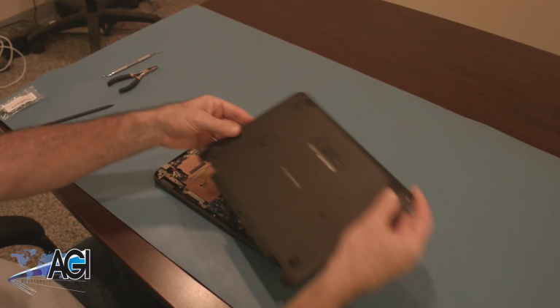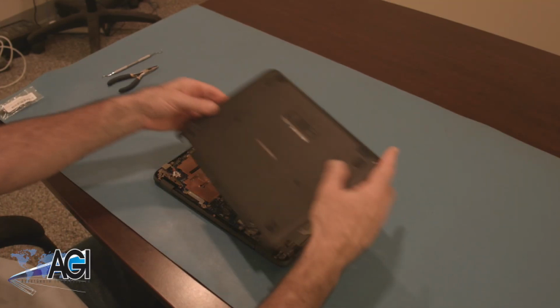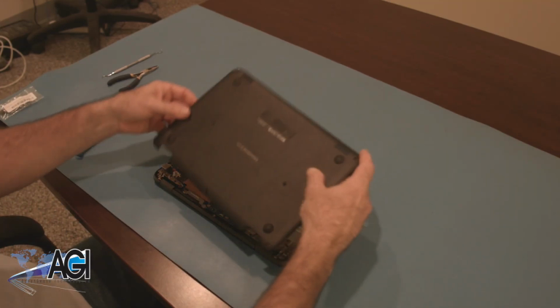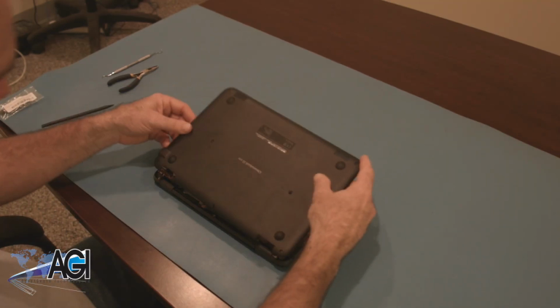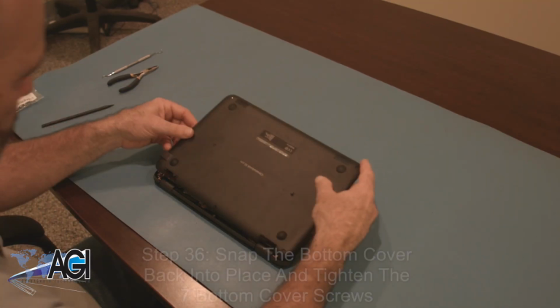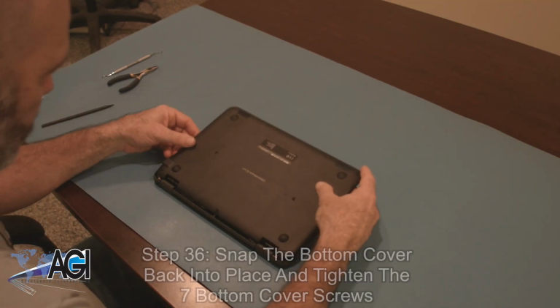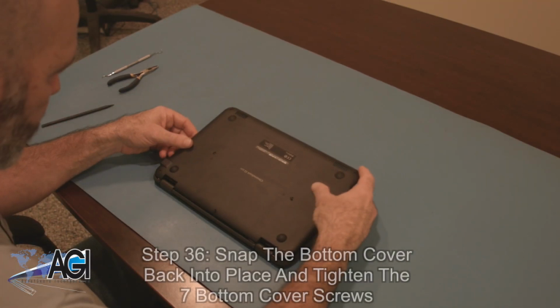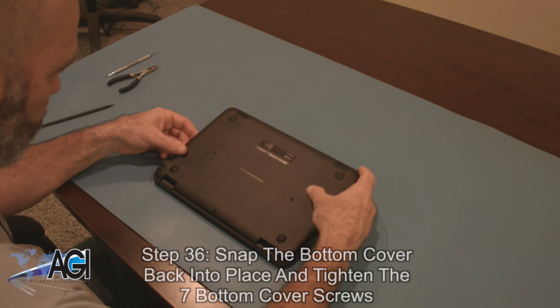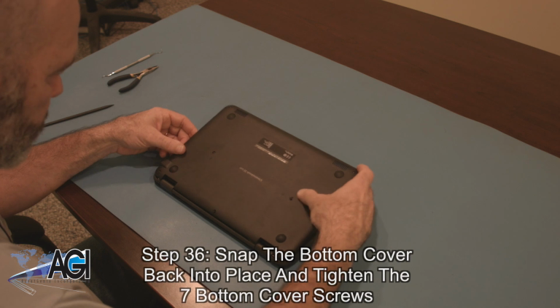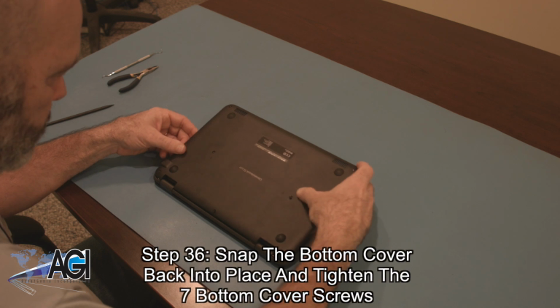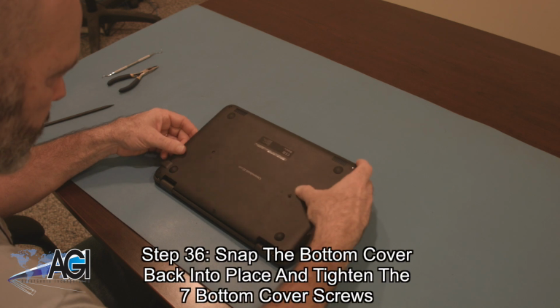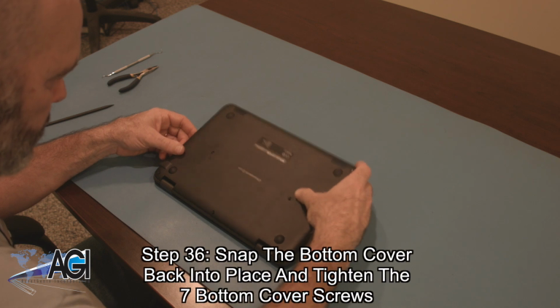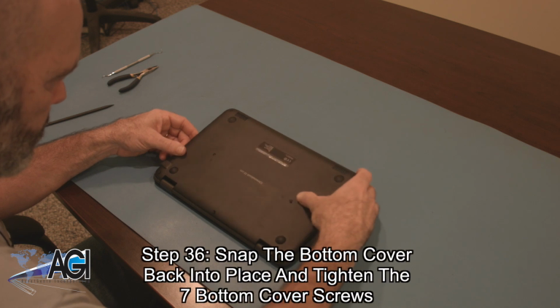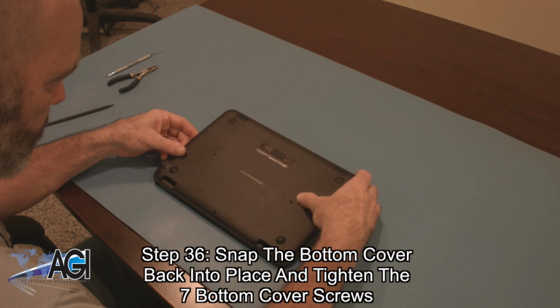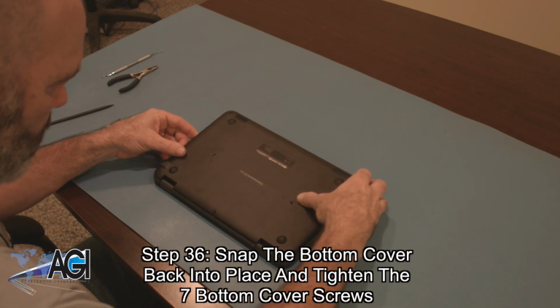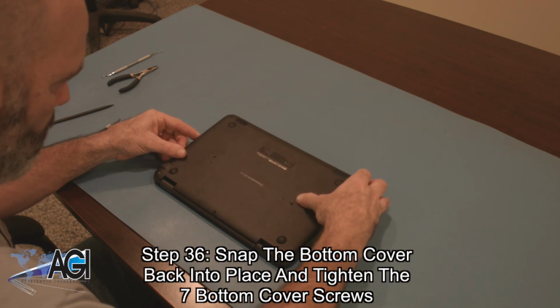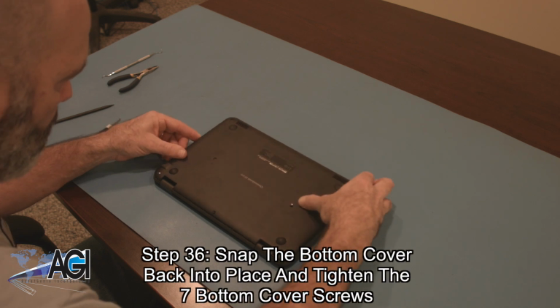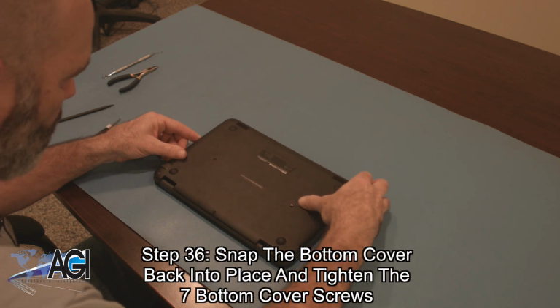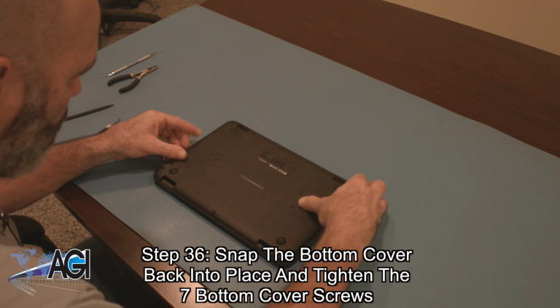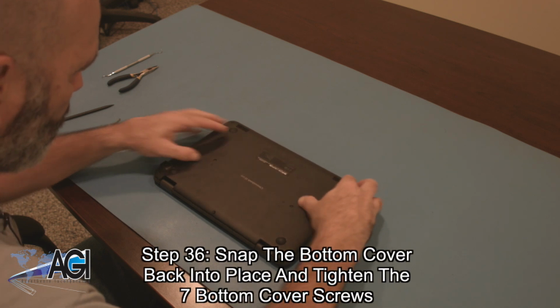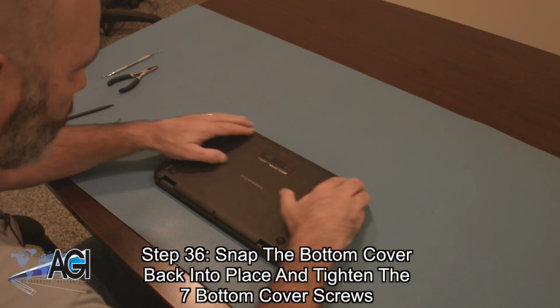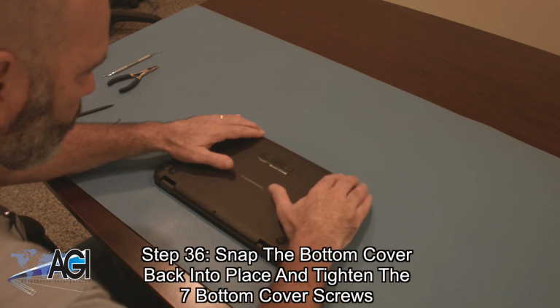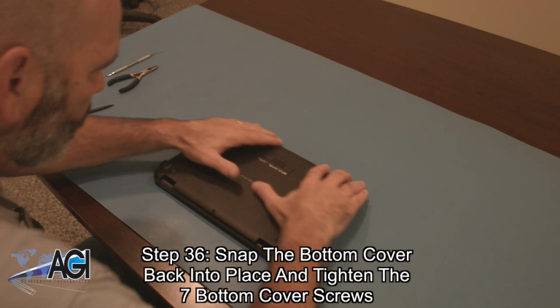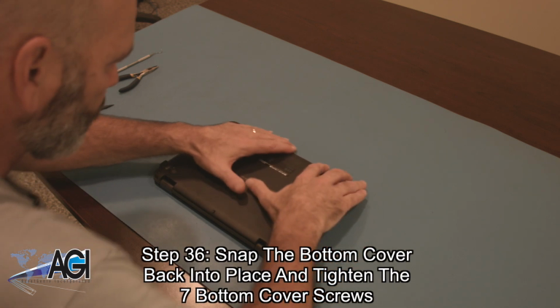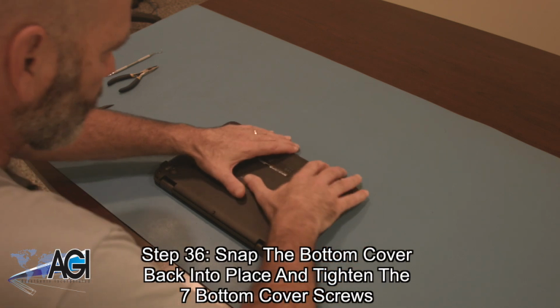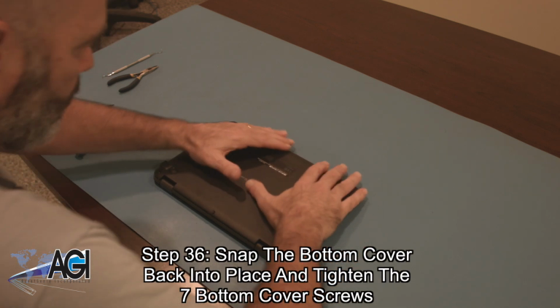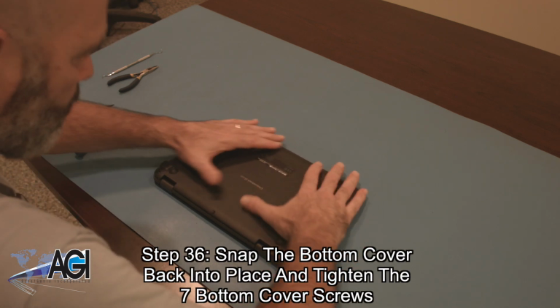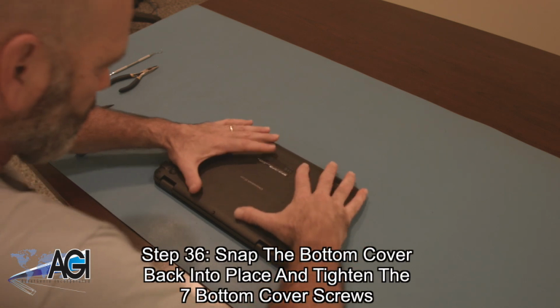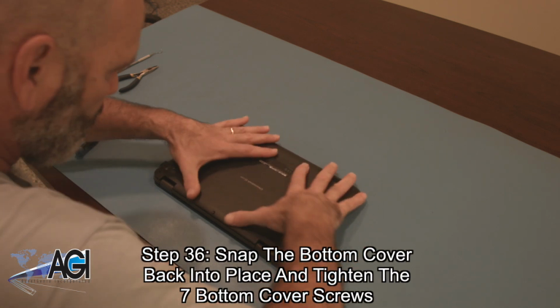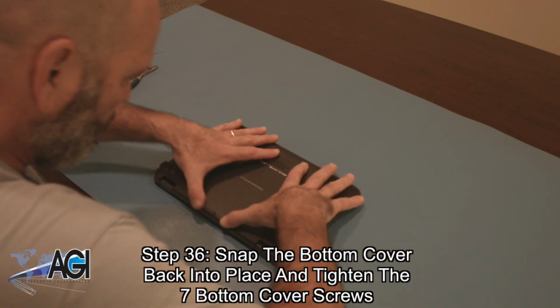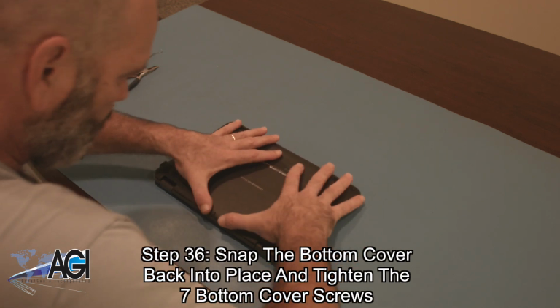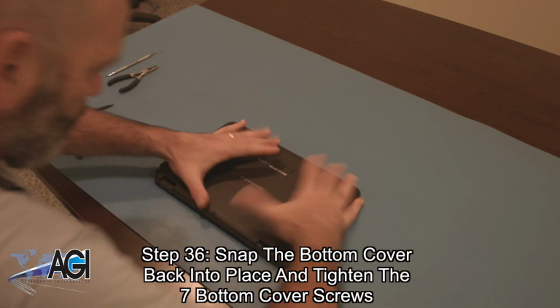Next, you will snap the bottom cover back into place and tighten the seven bottom cover screws.